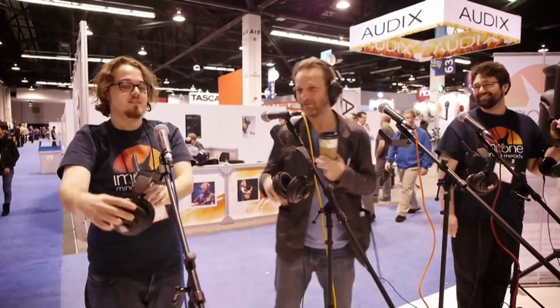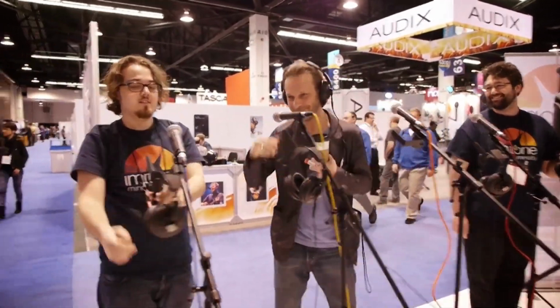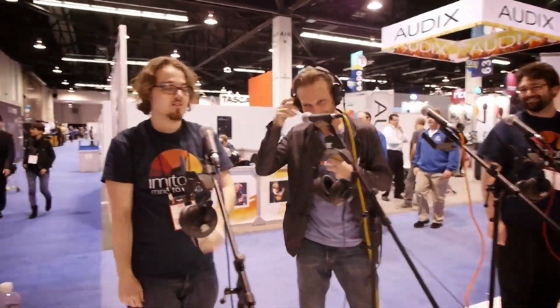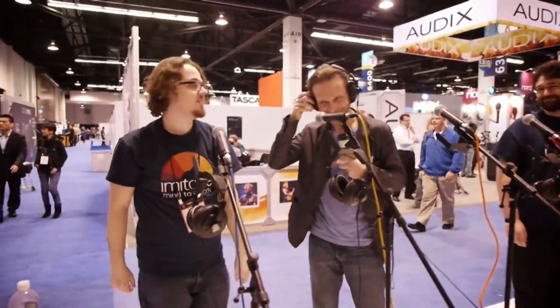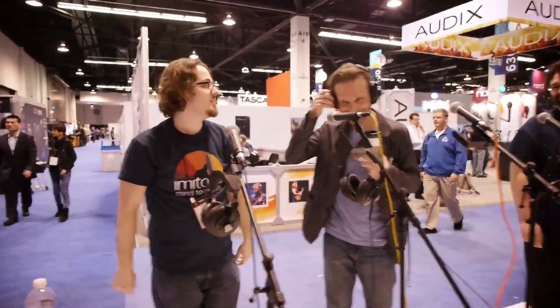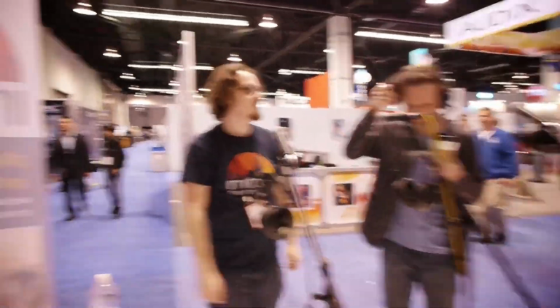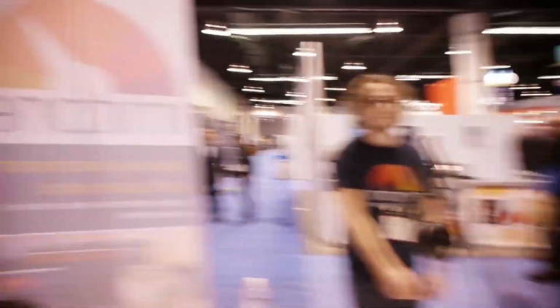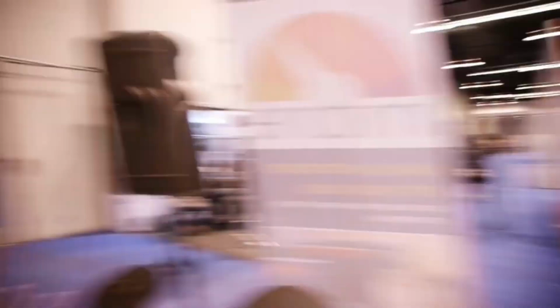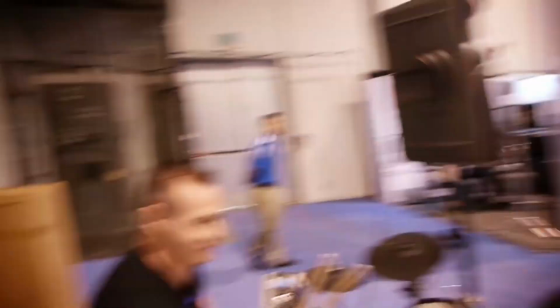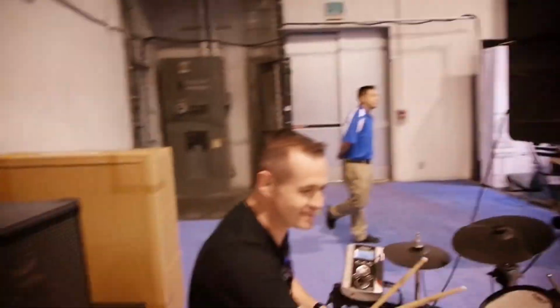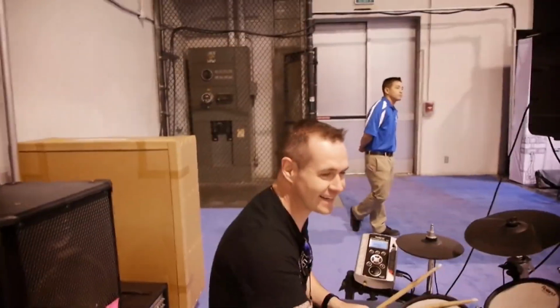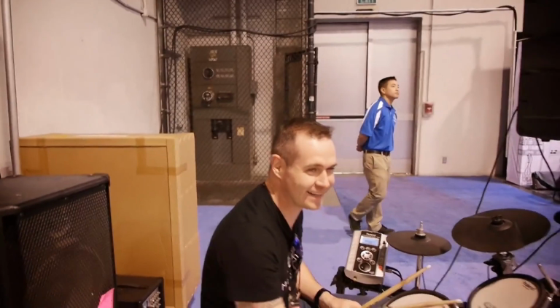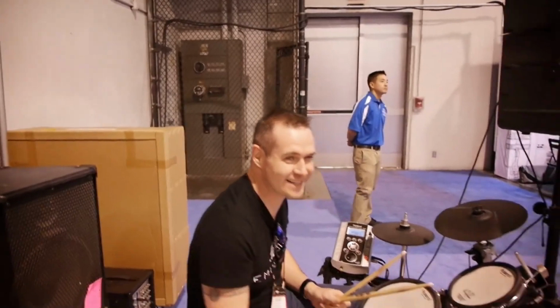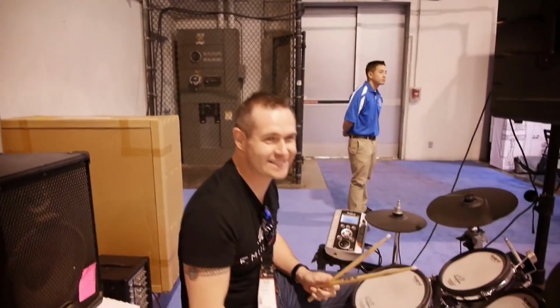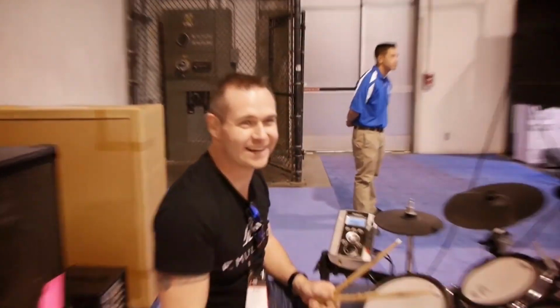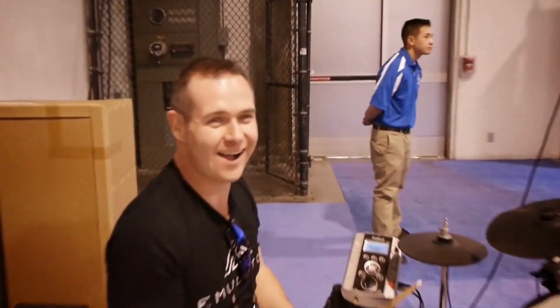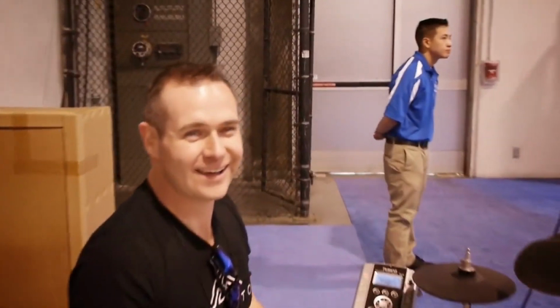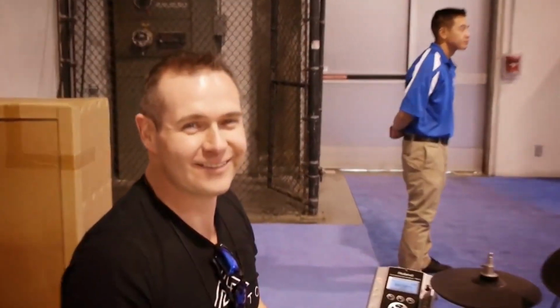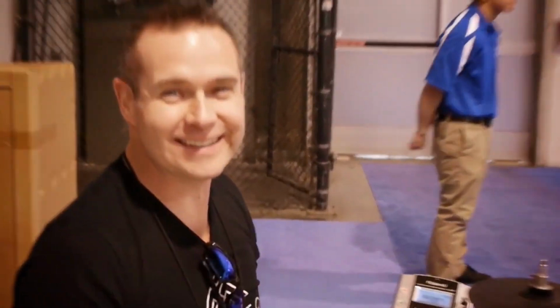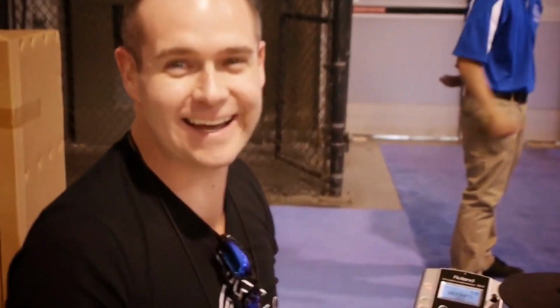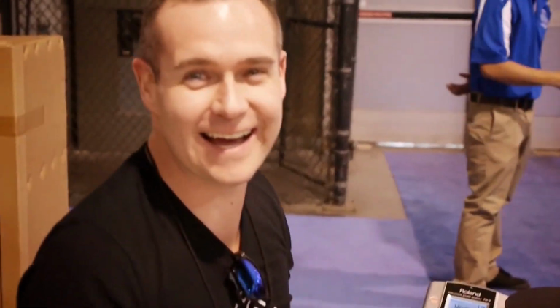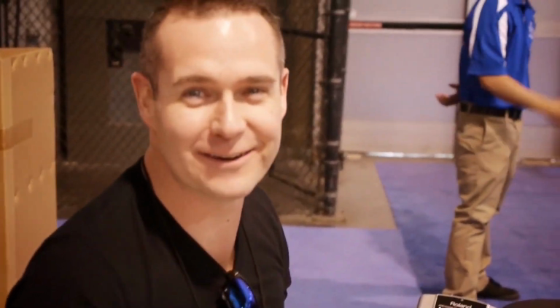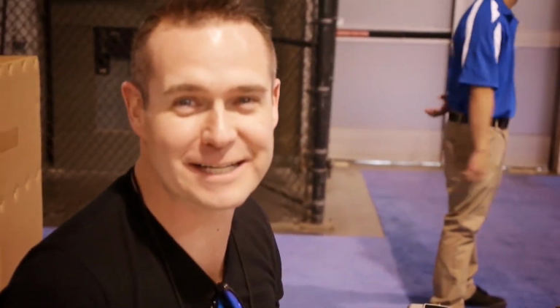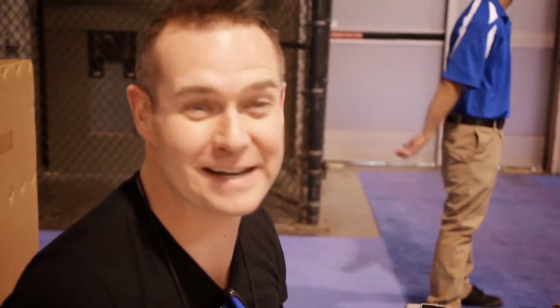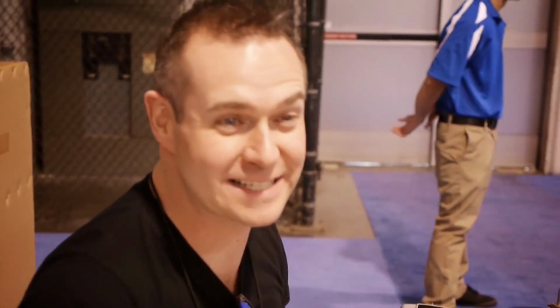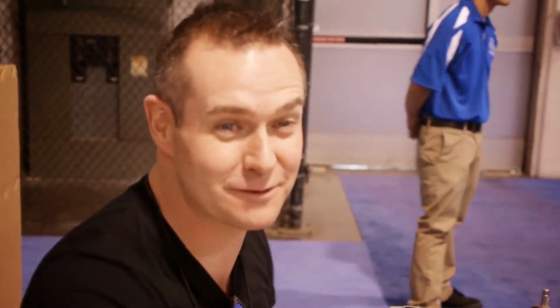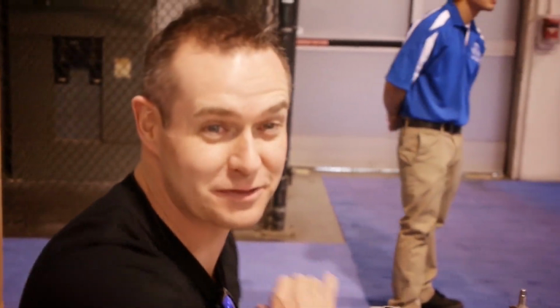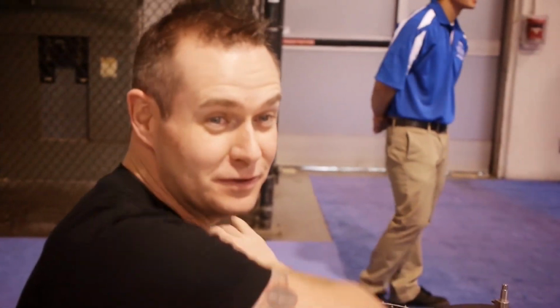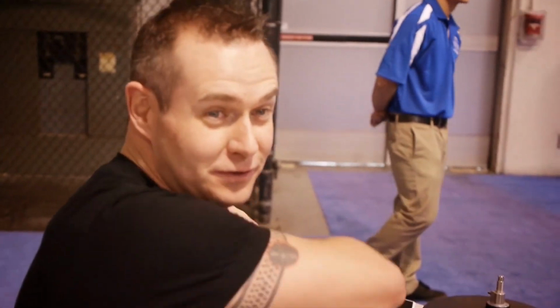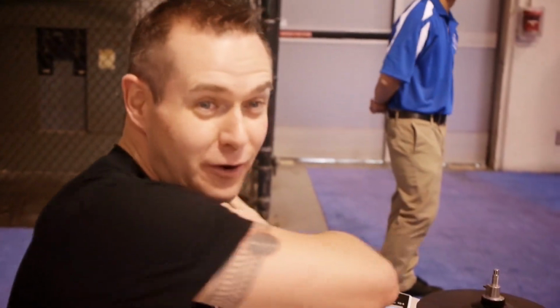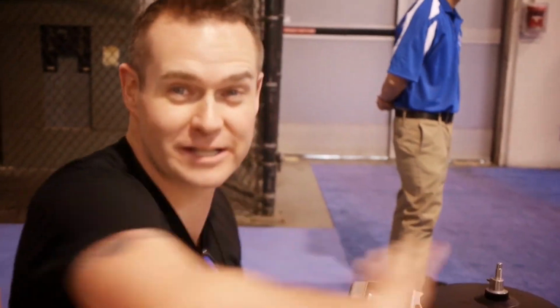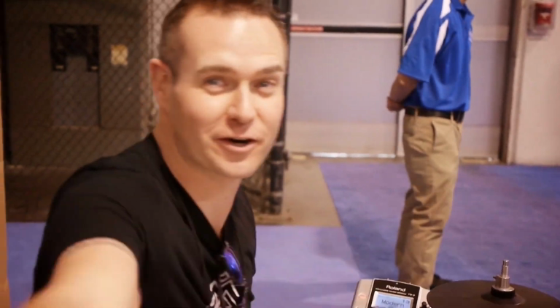Oh my god, that's ridiculous — what the hell. We just made a song with no instruments.